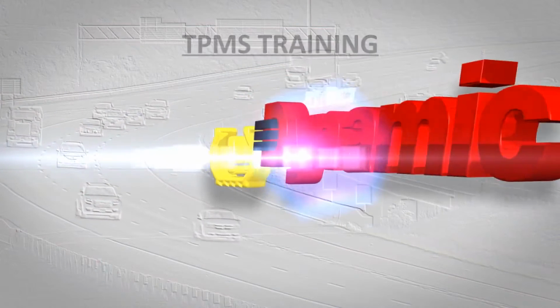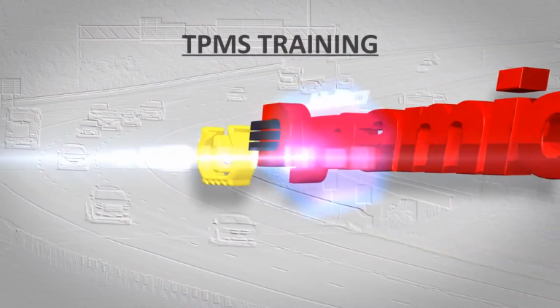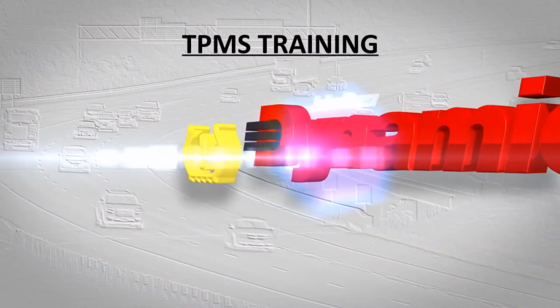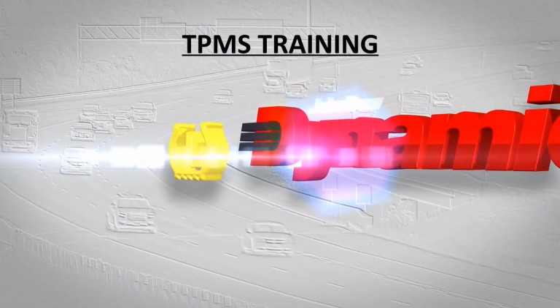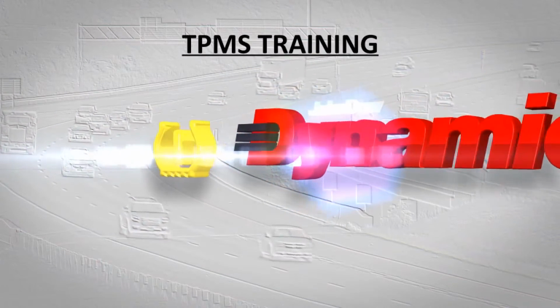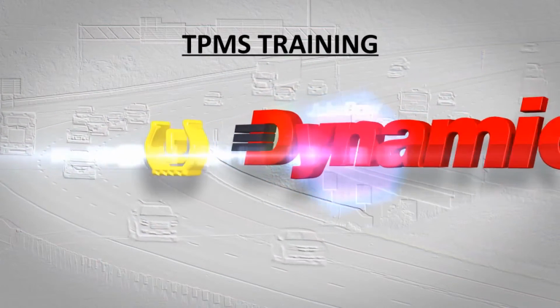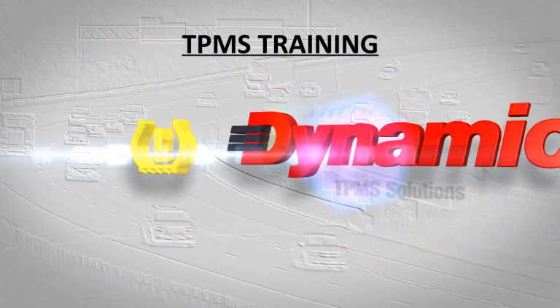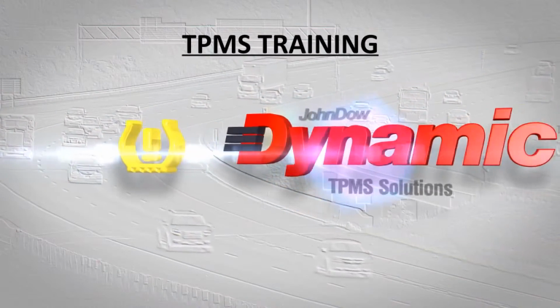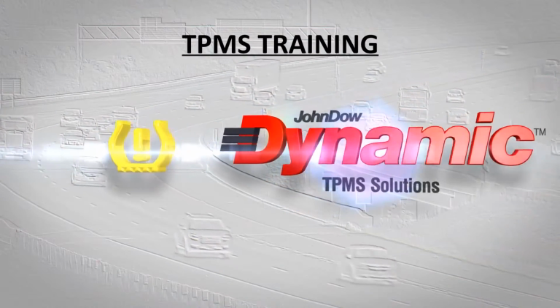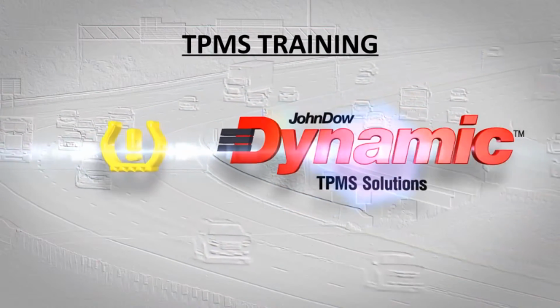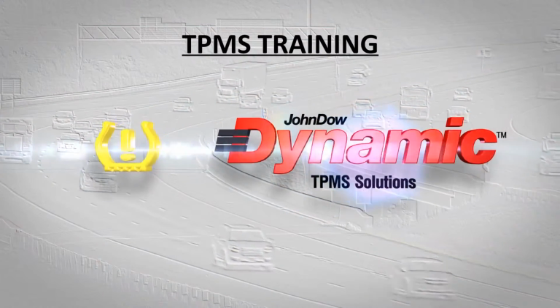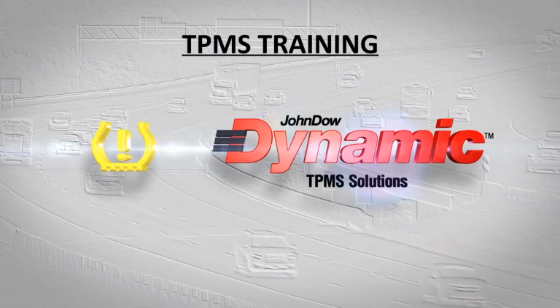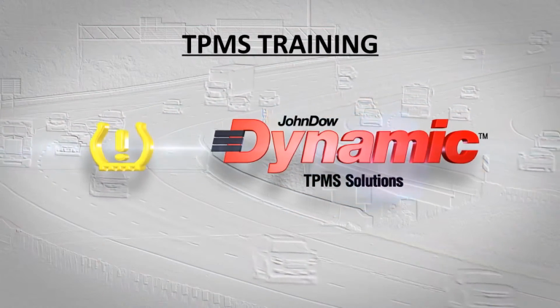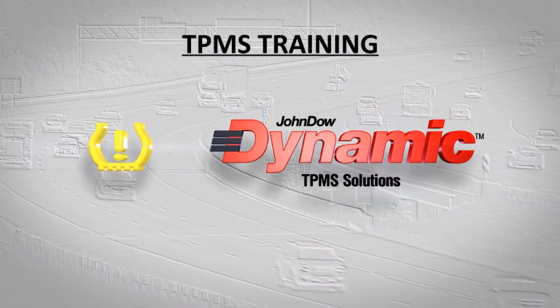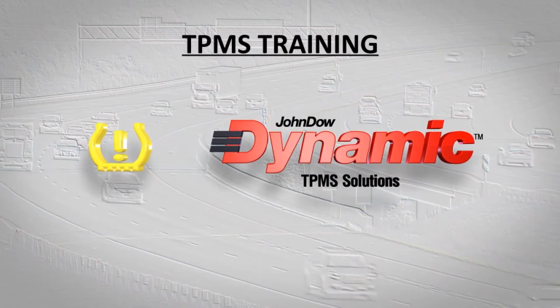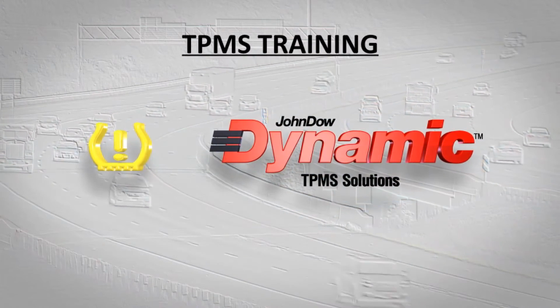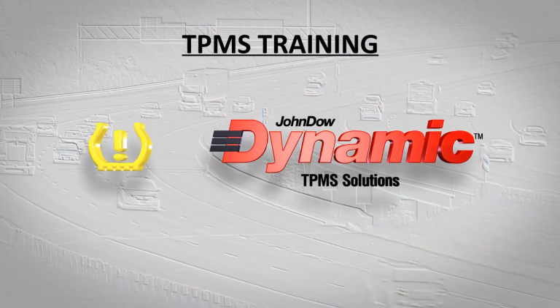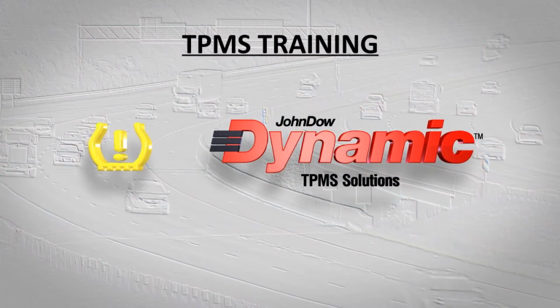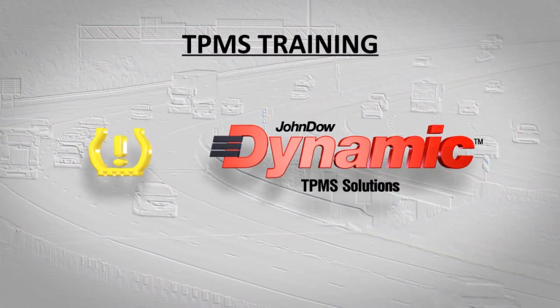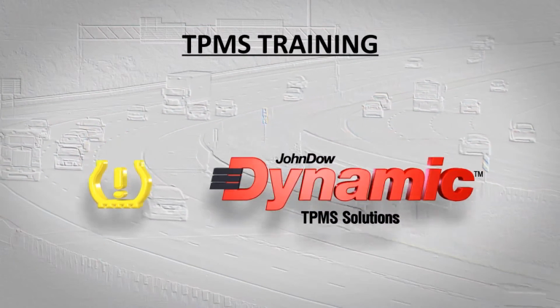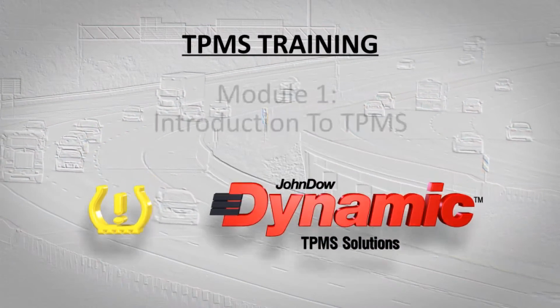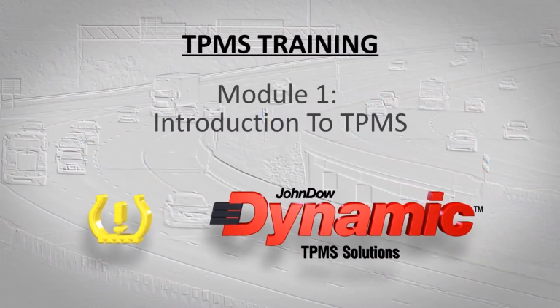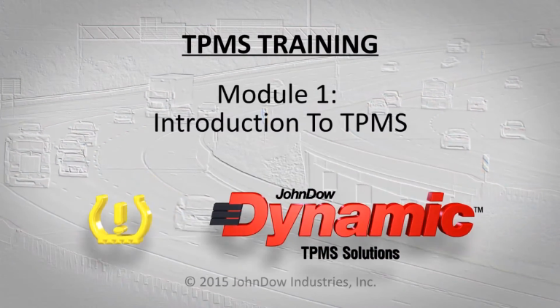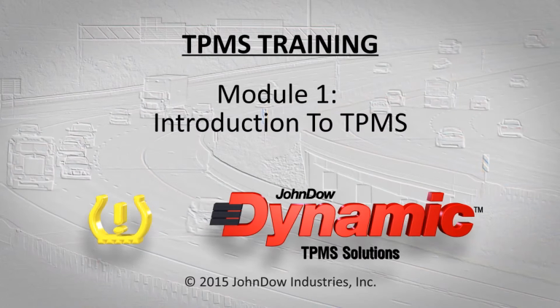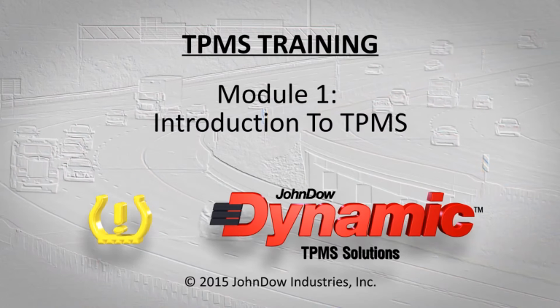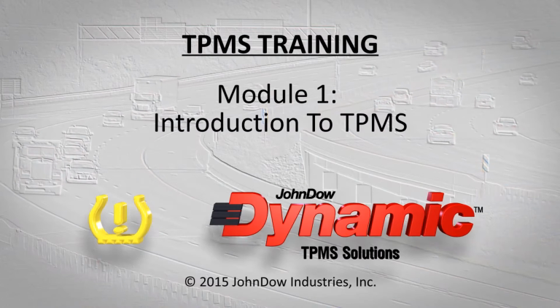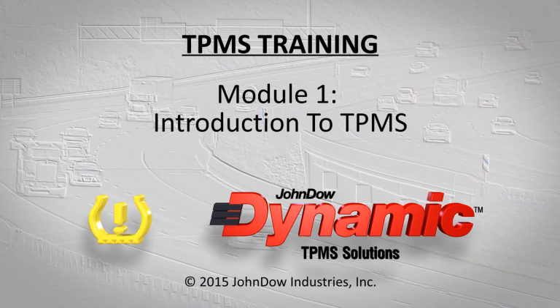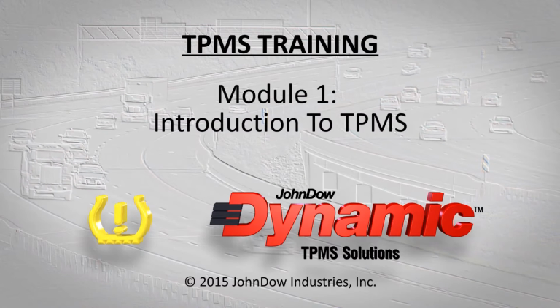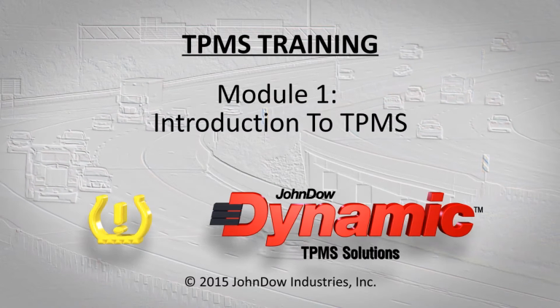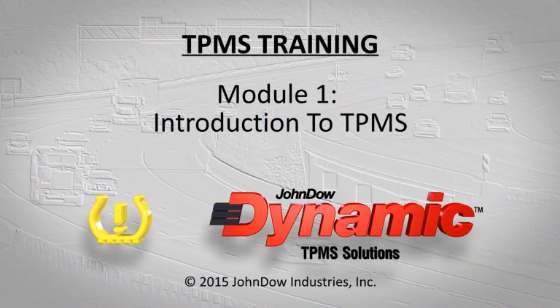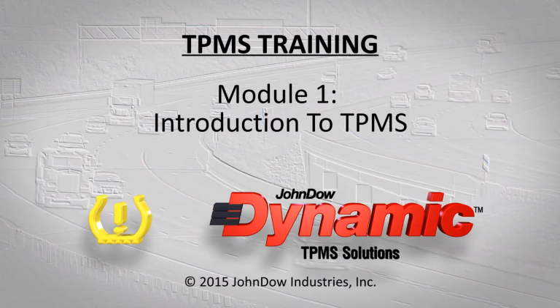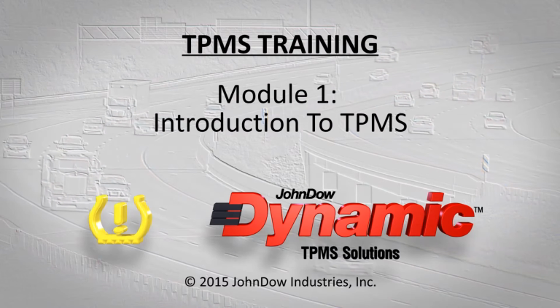Thank you for watching Module 1 of Dynamic TPMS Solutions Training Series.